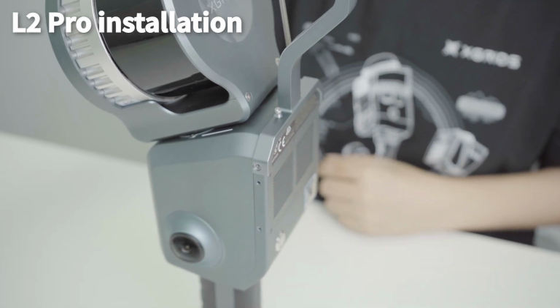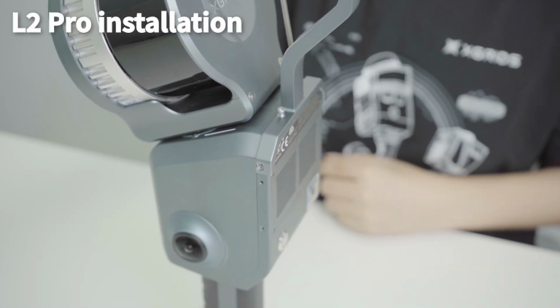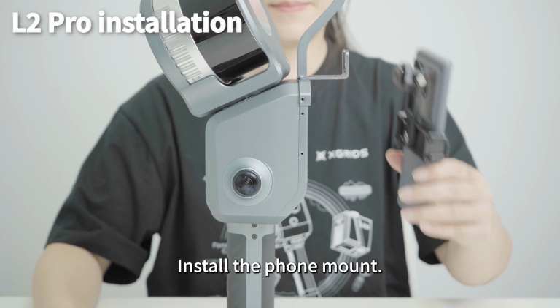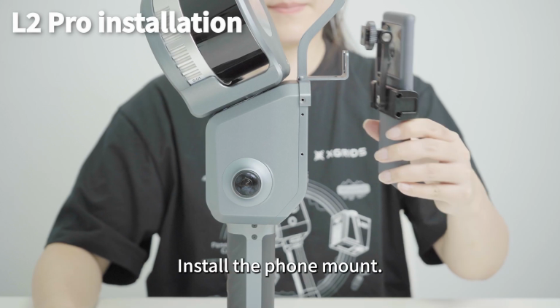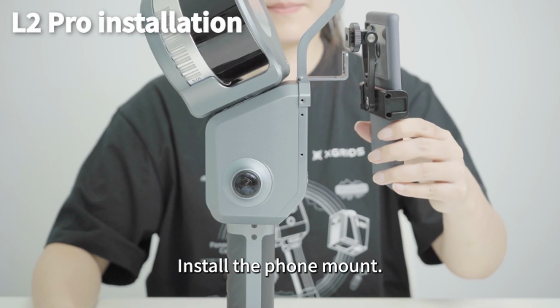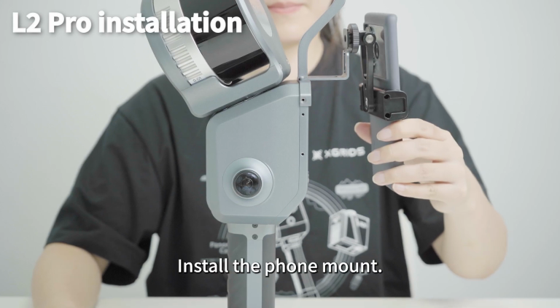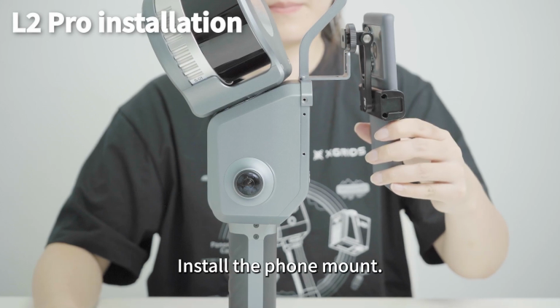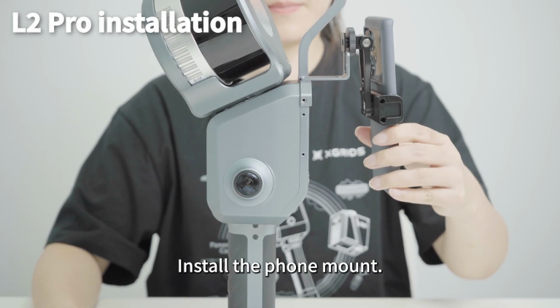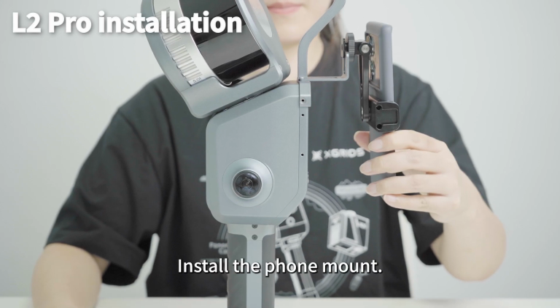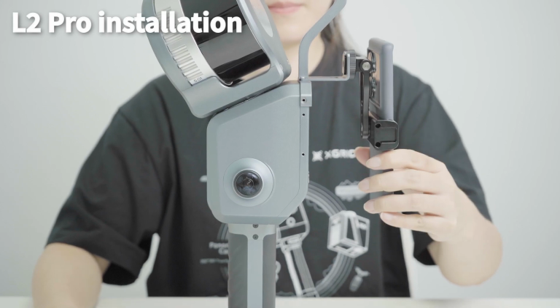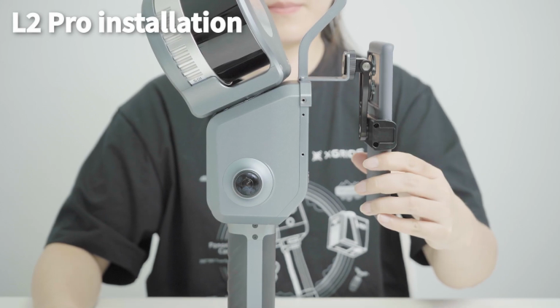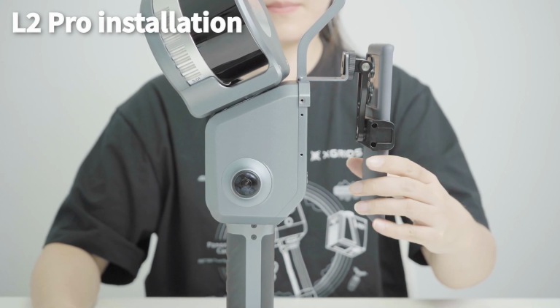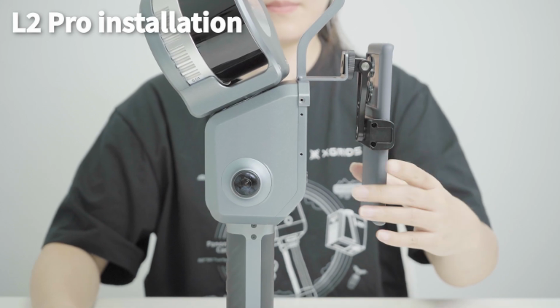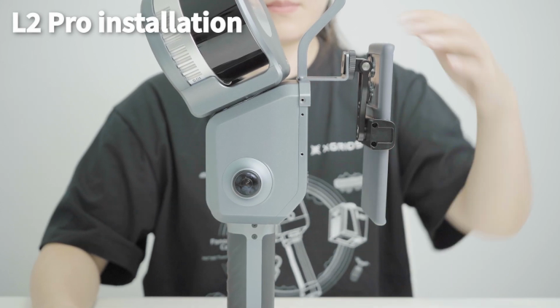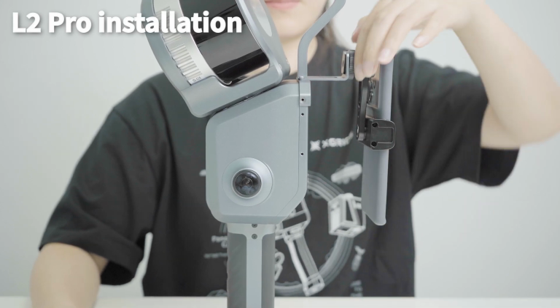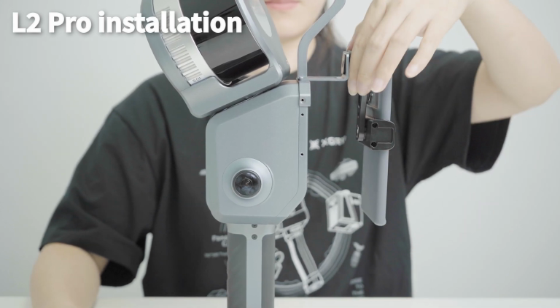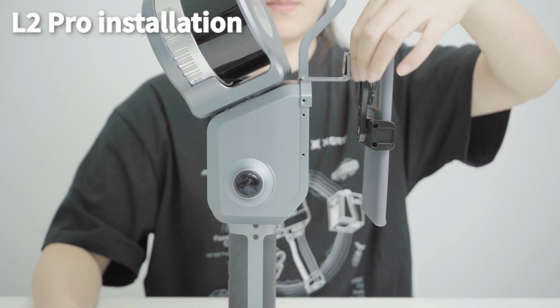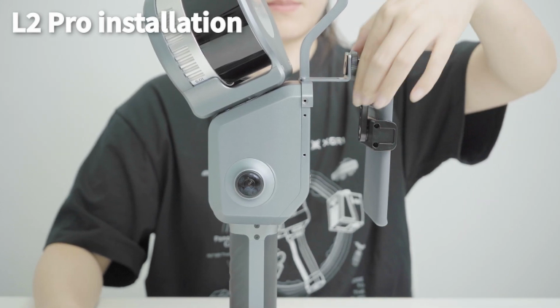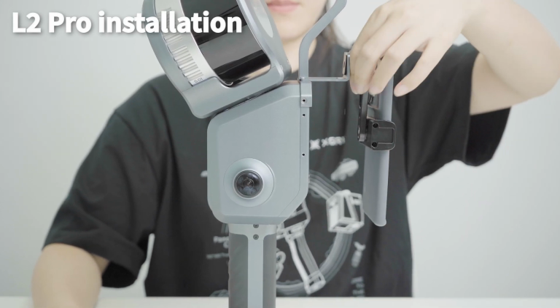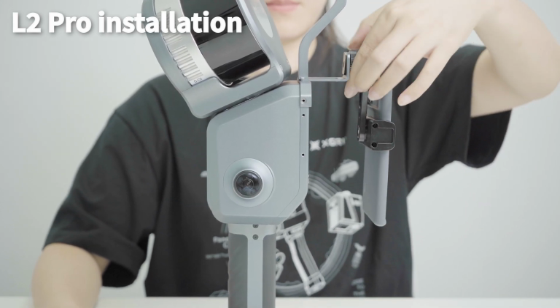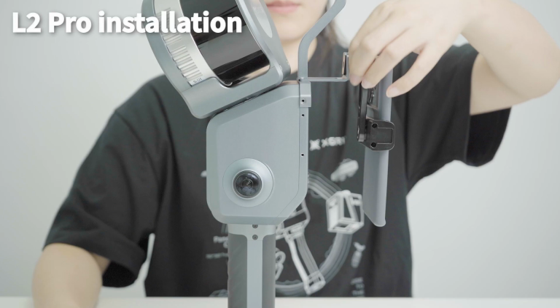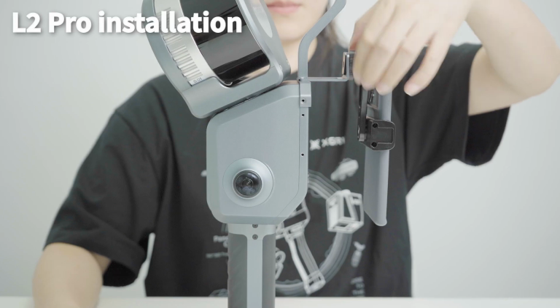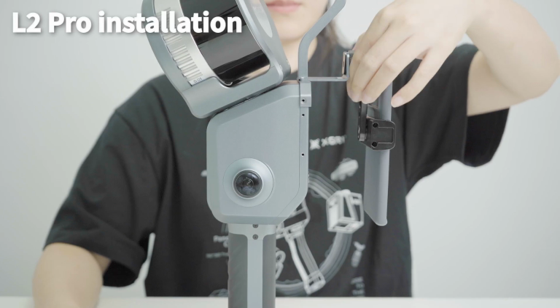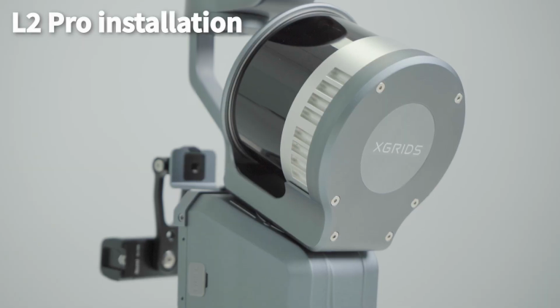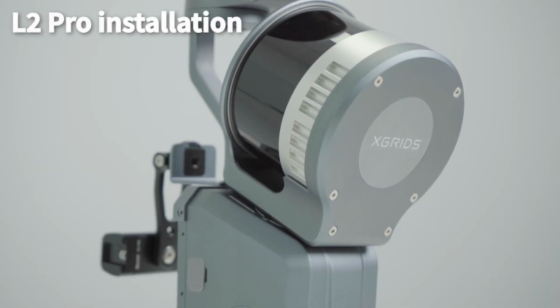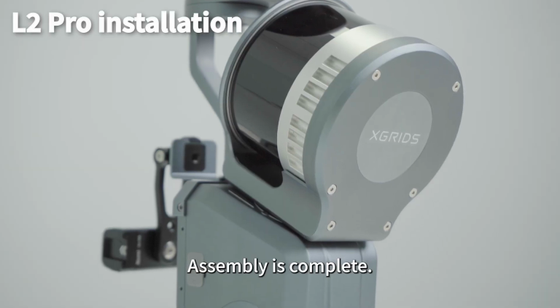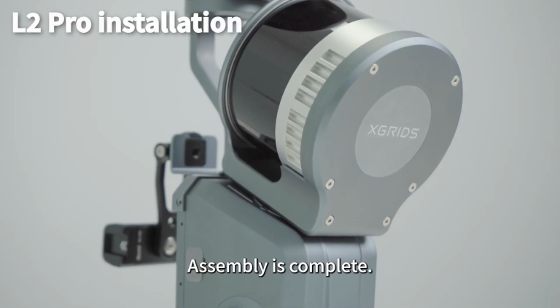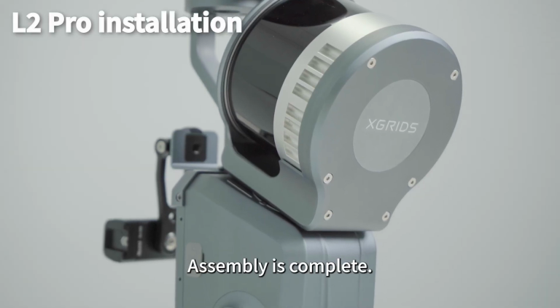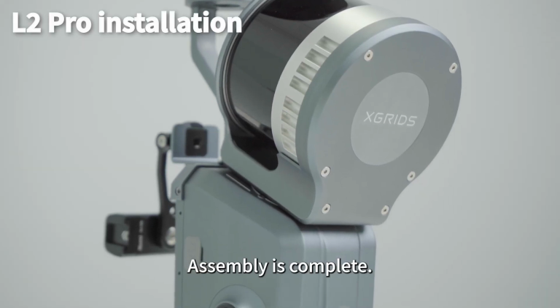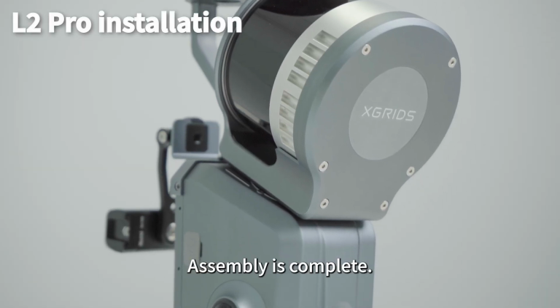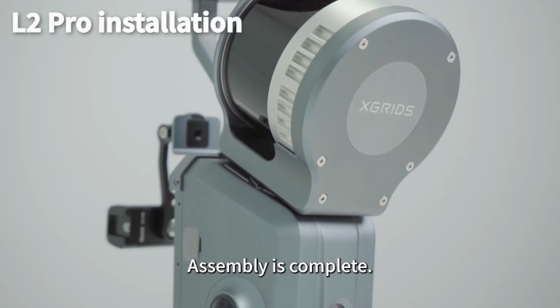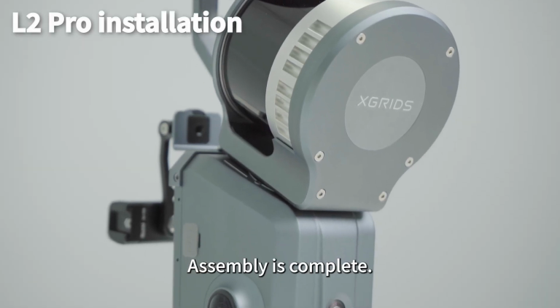Install the phone mount. Assembly is complete.